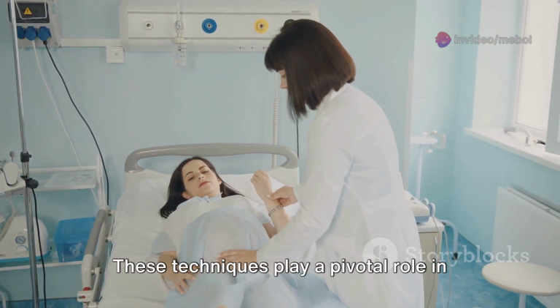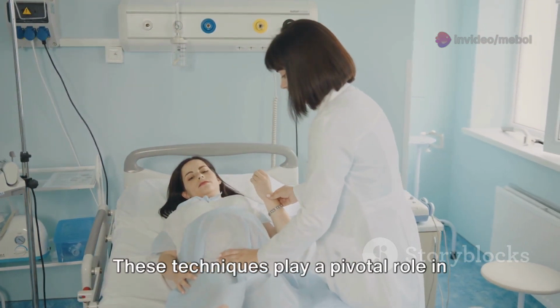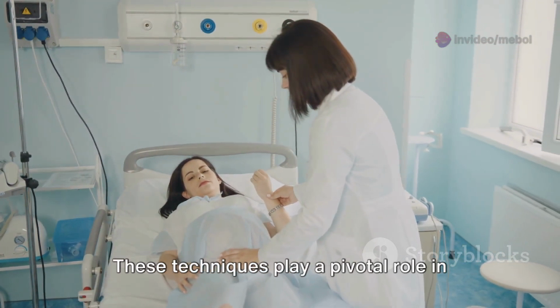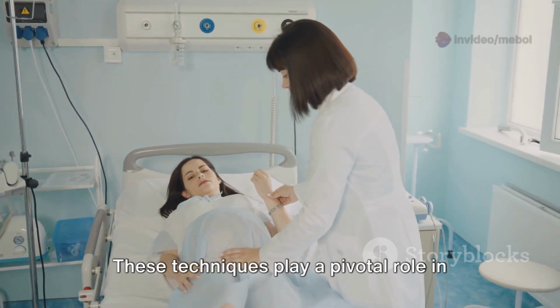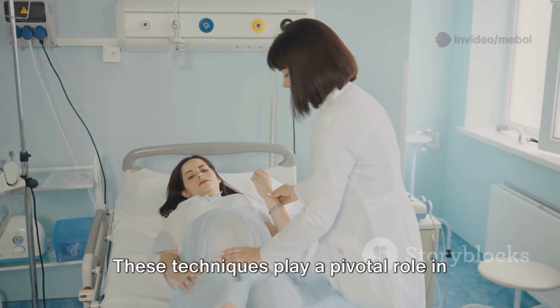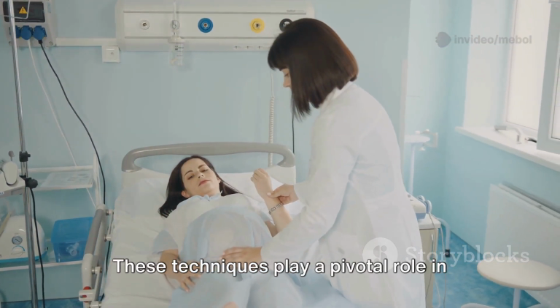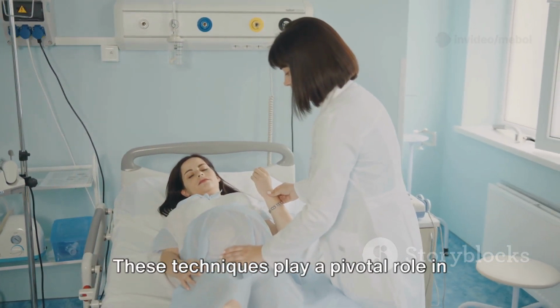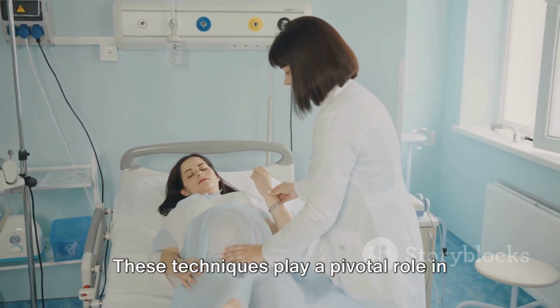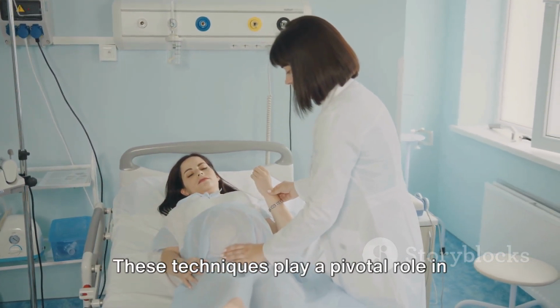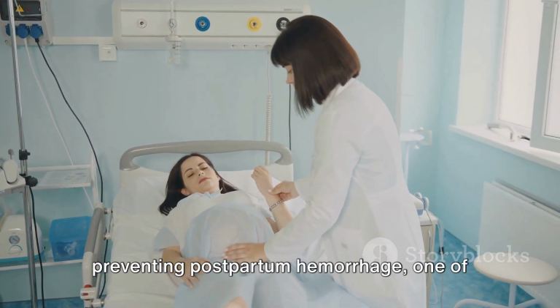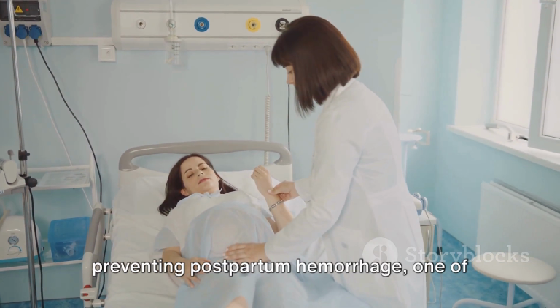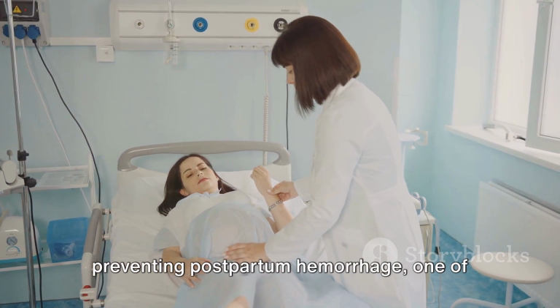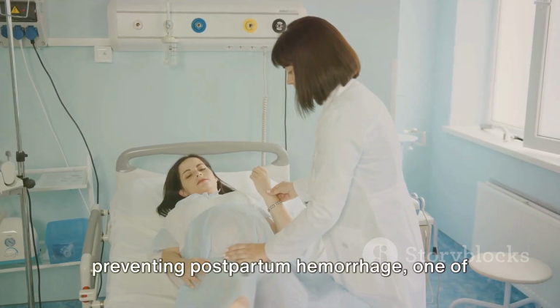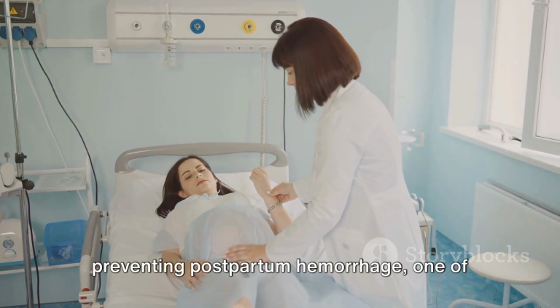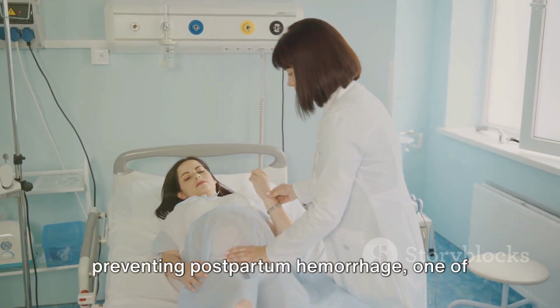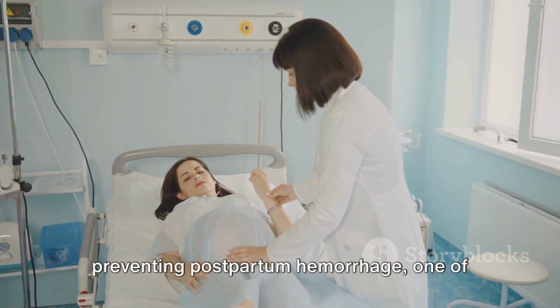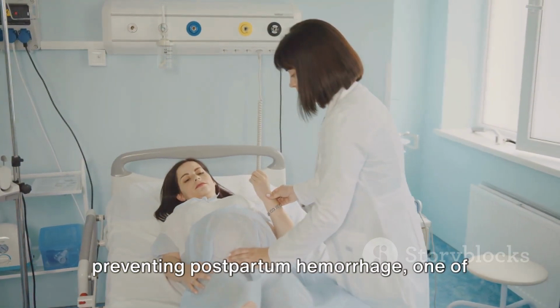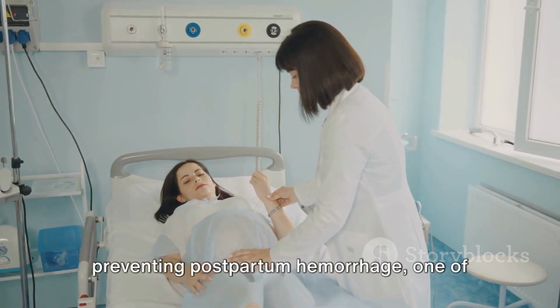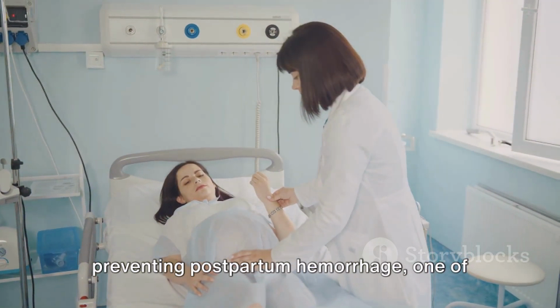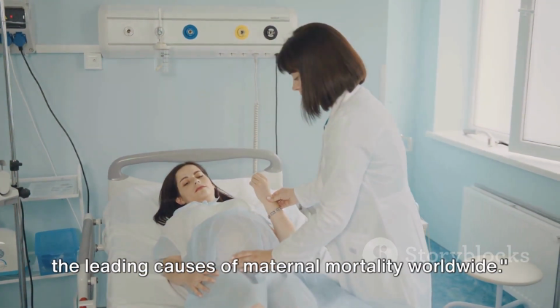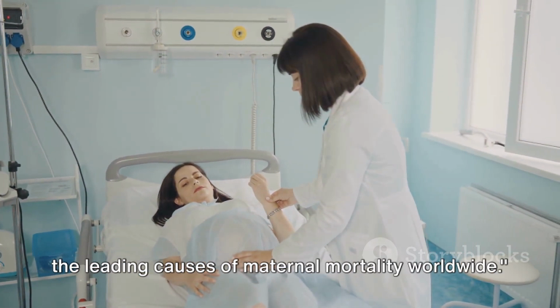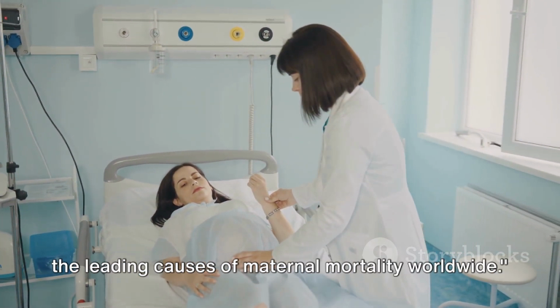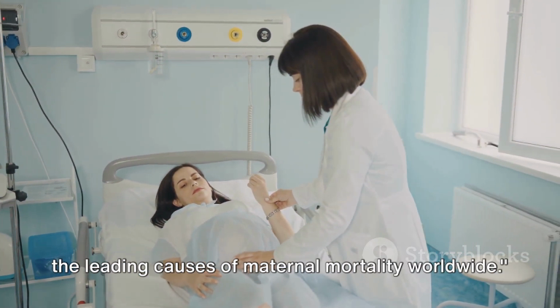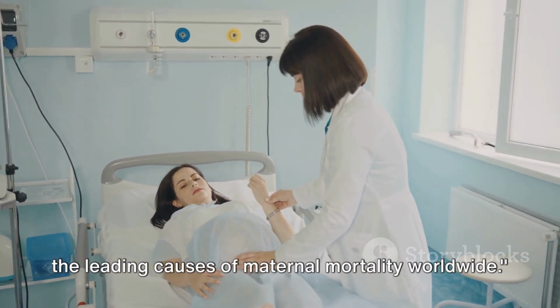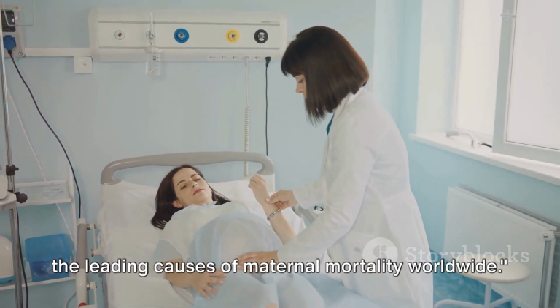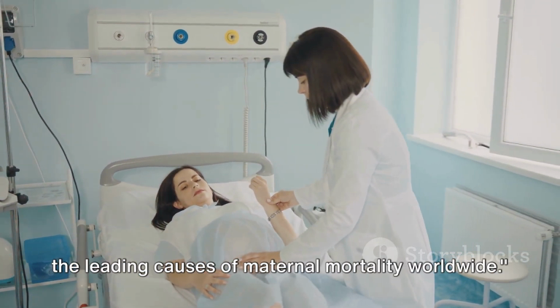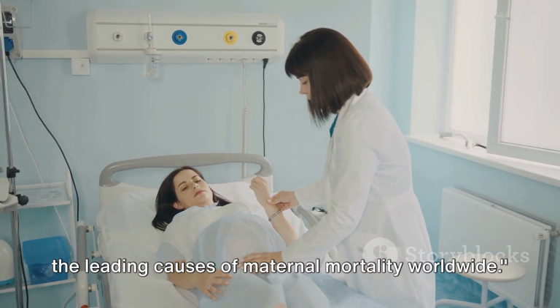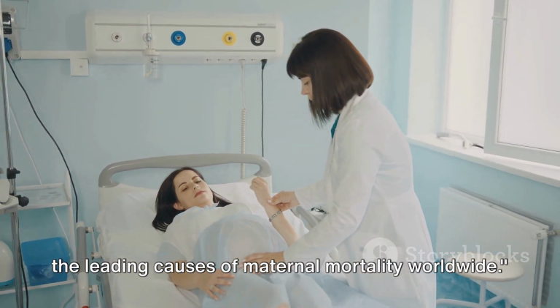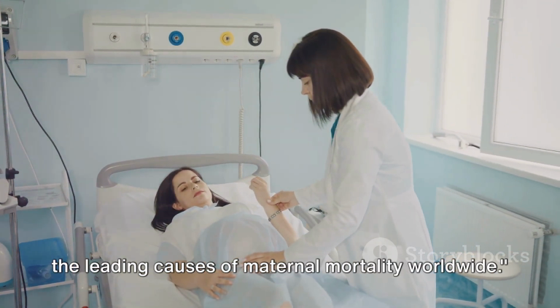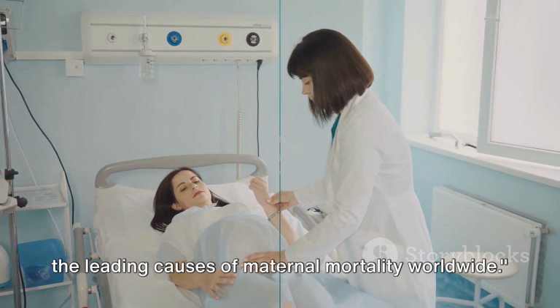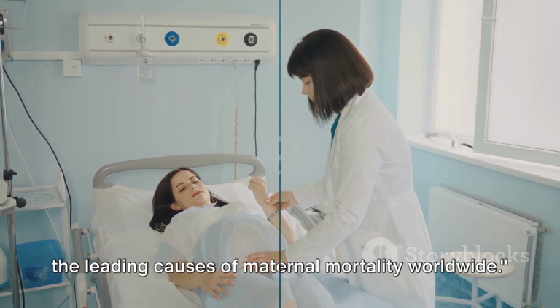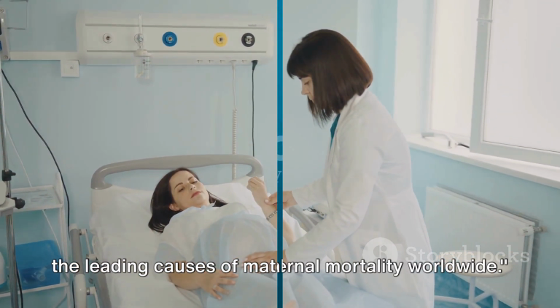These techniques play a pivotal role in preventing postpartum hemorrhage, one of the leading causes of maternal mortality worldwide.